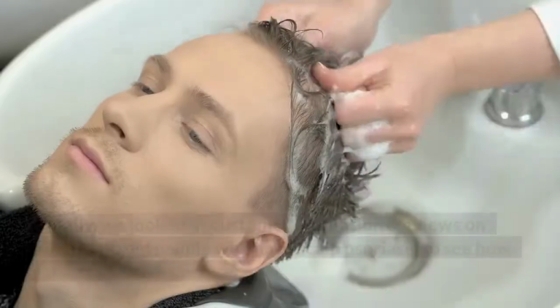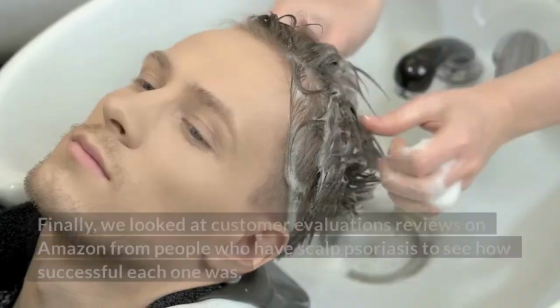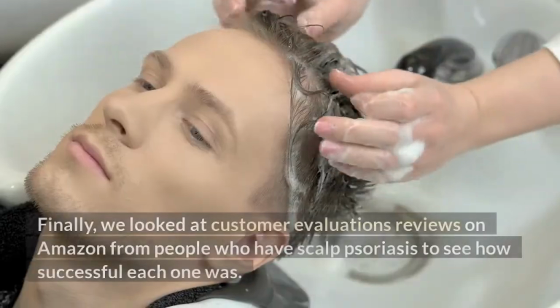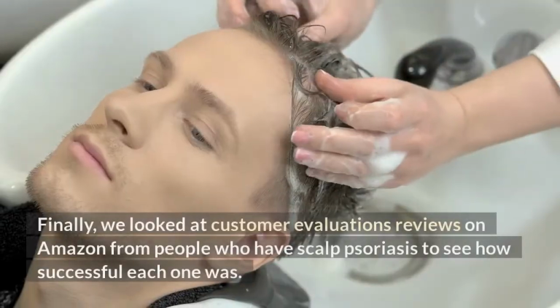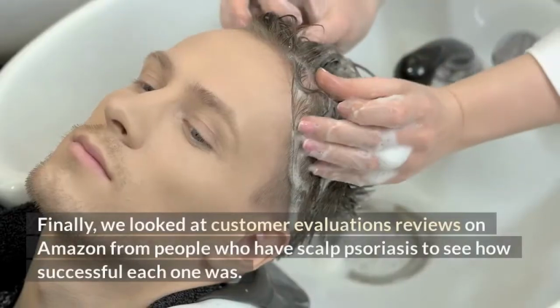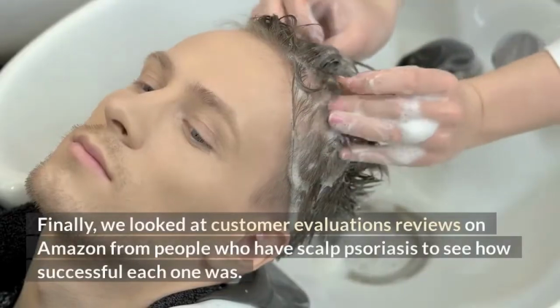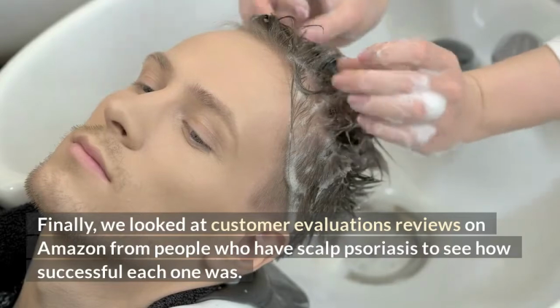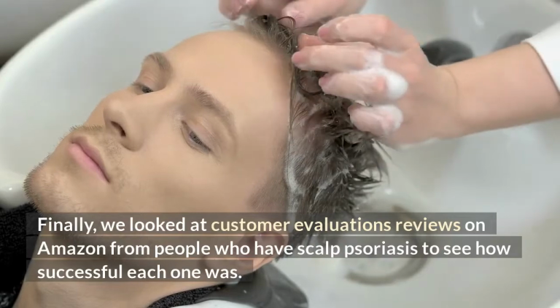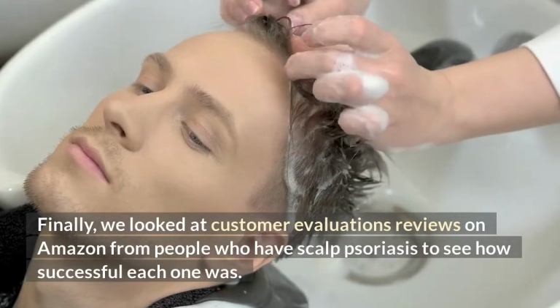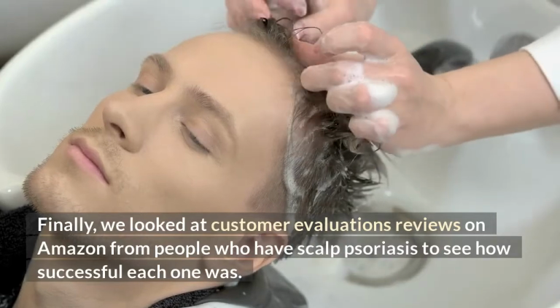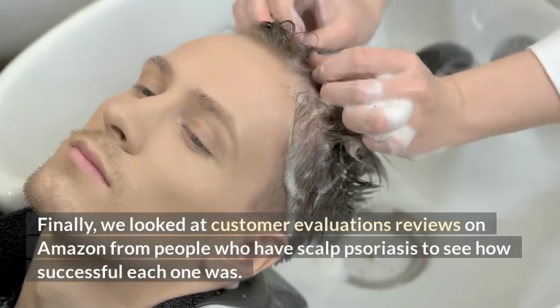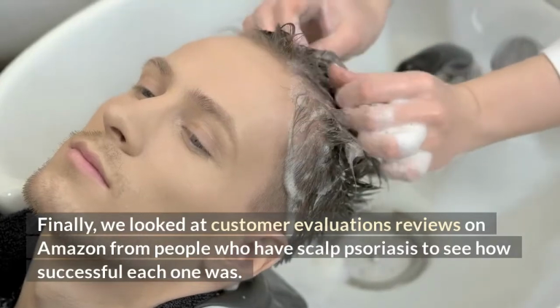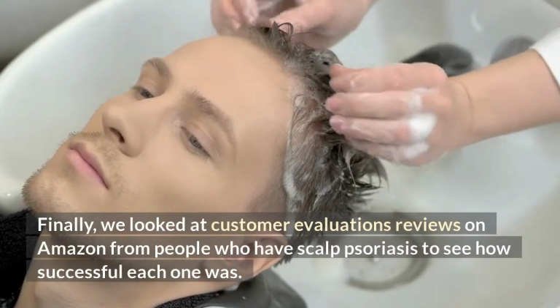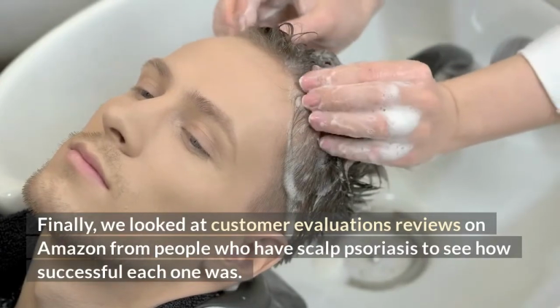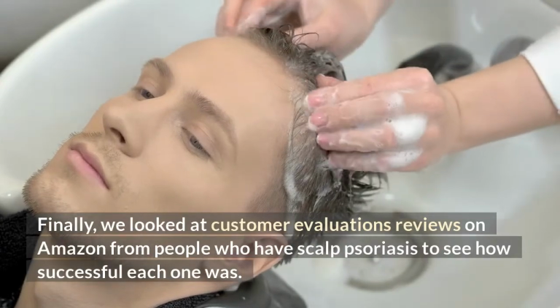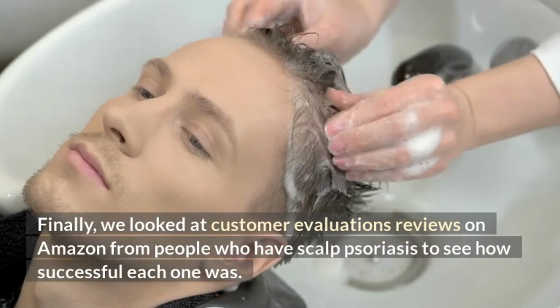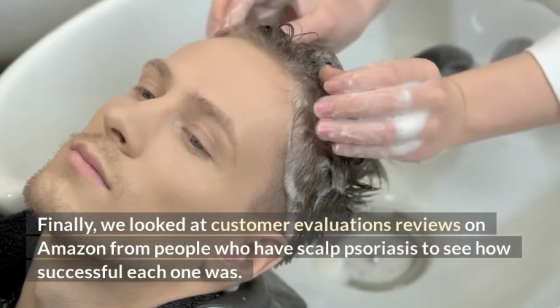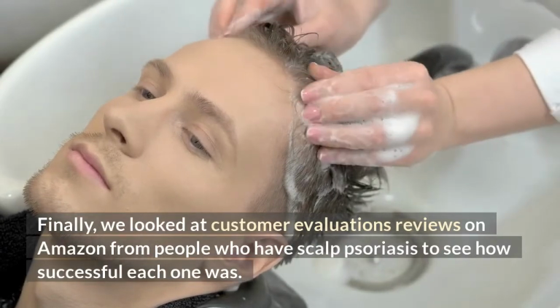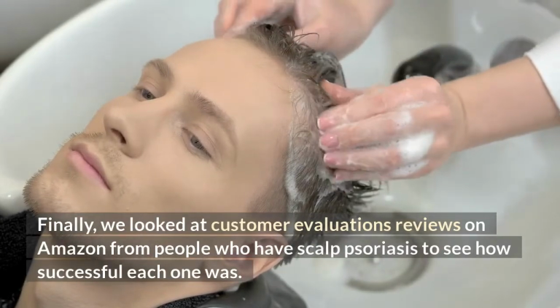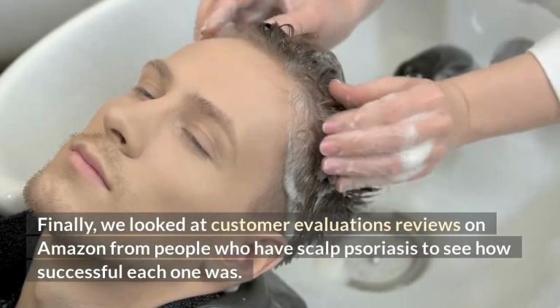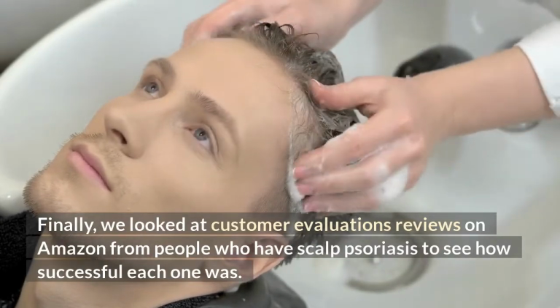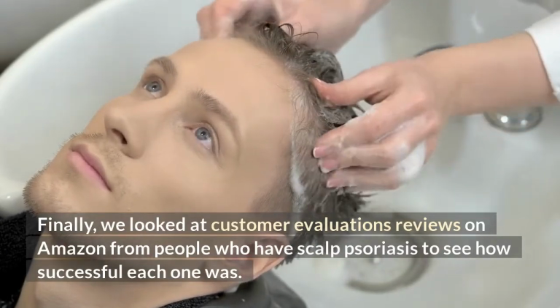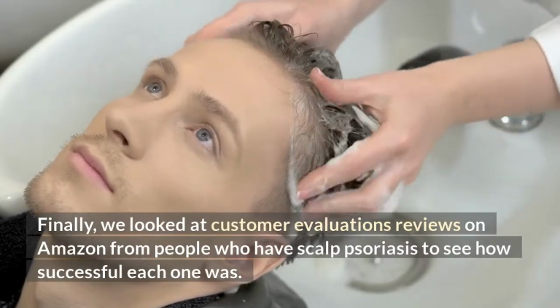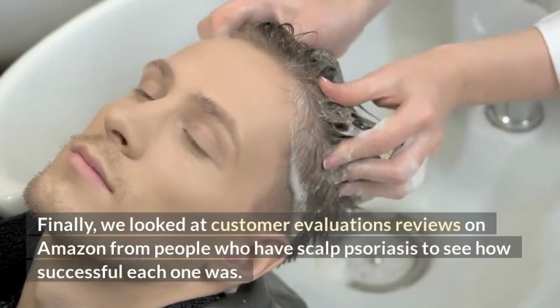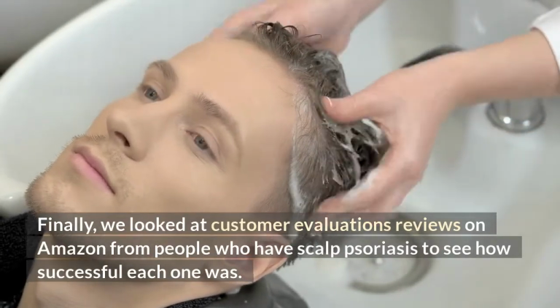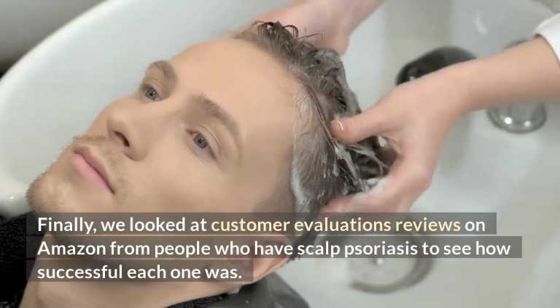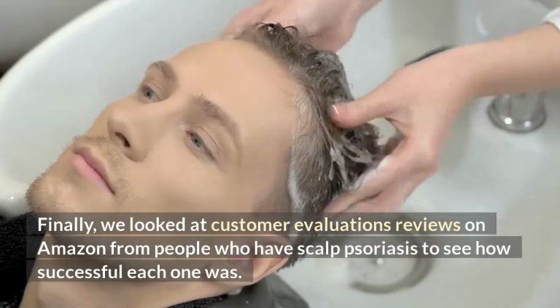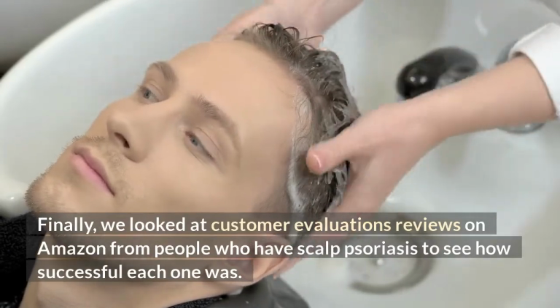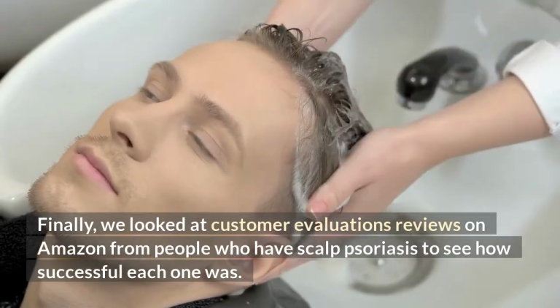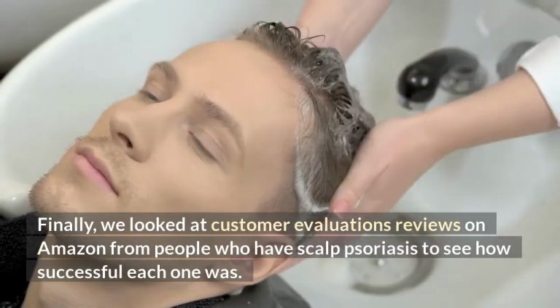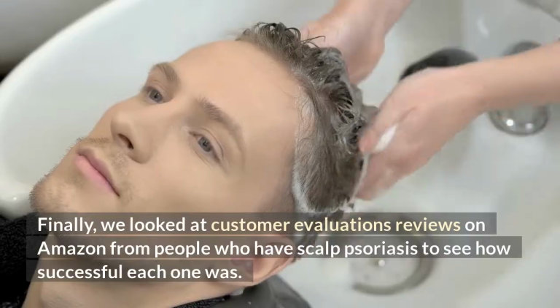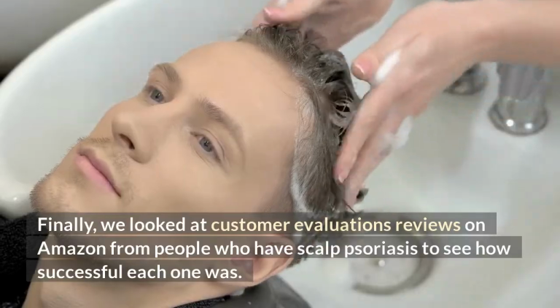Finally, we looked at customer evaluations and reviews on Amazon from people who have scalp psoriasis to see how successful each one was.